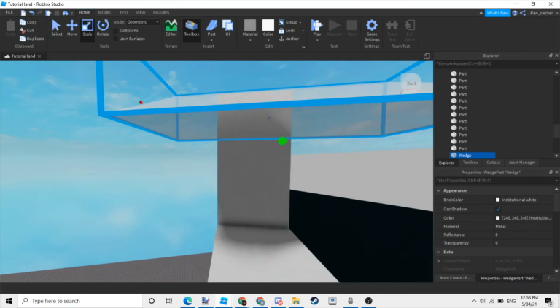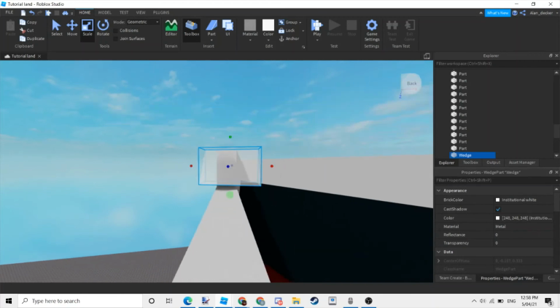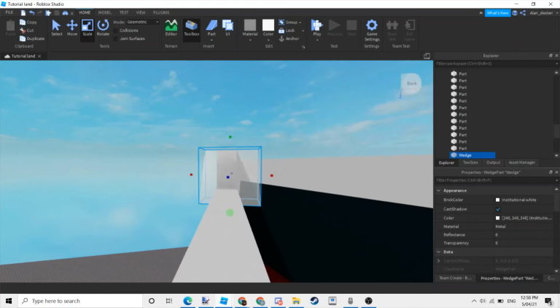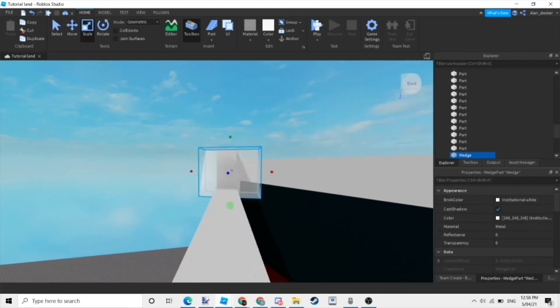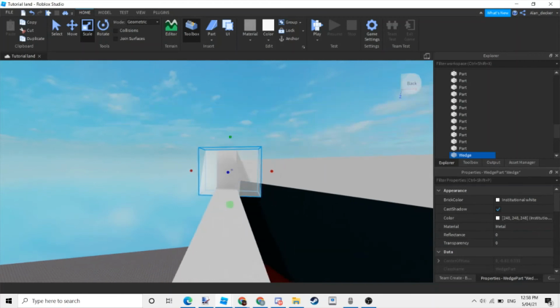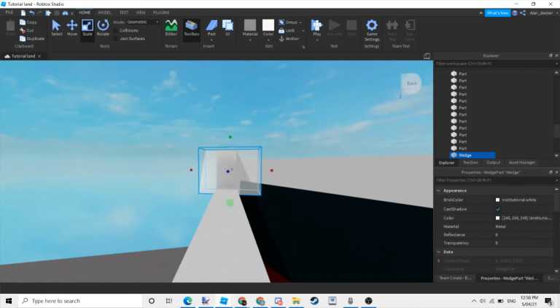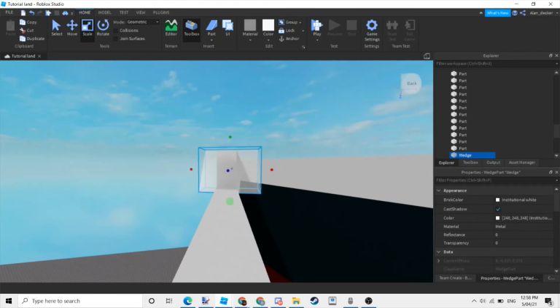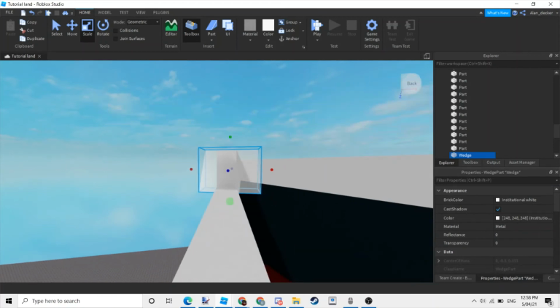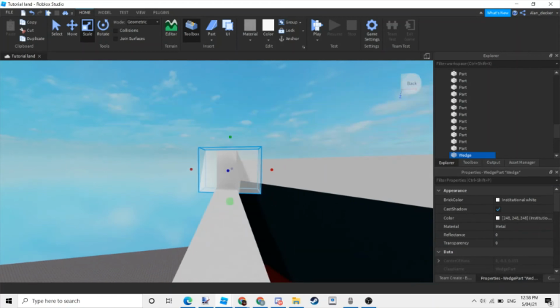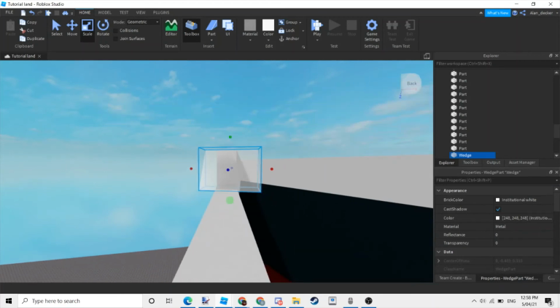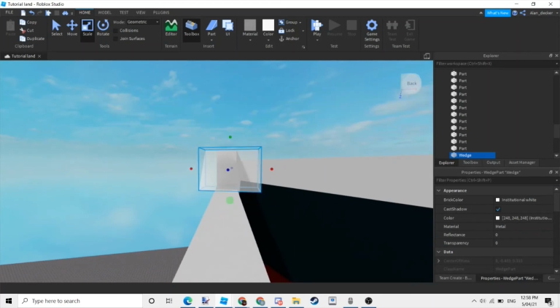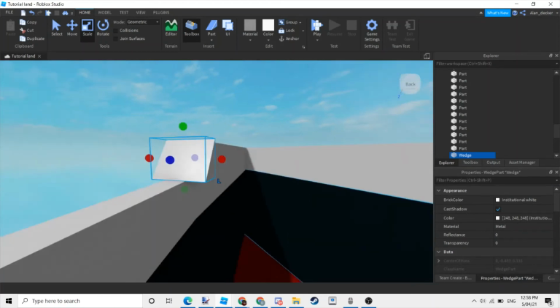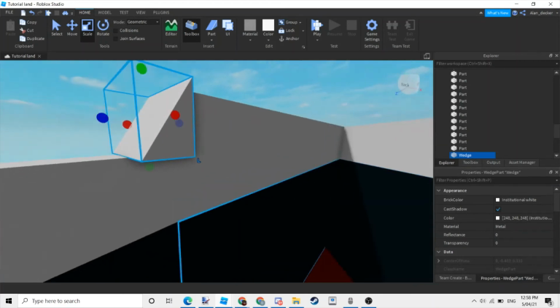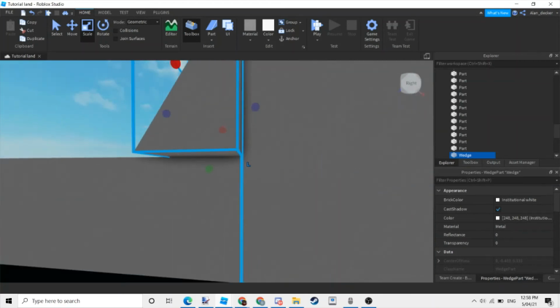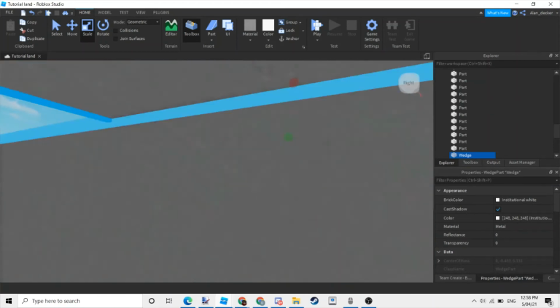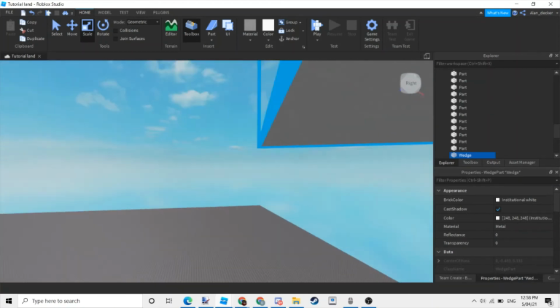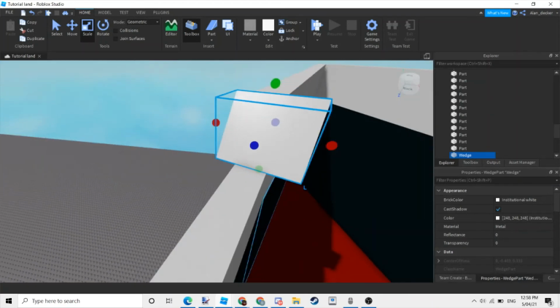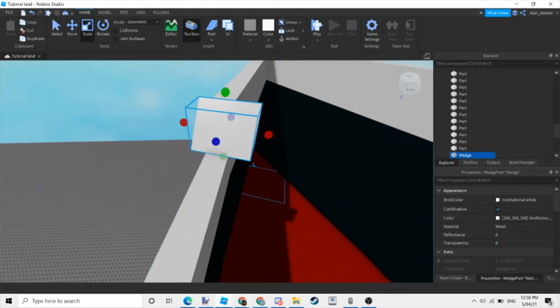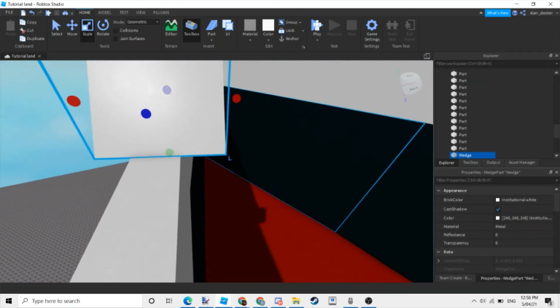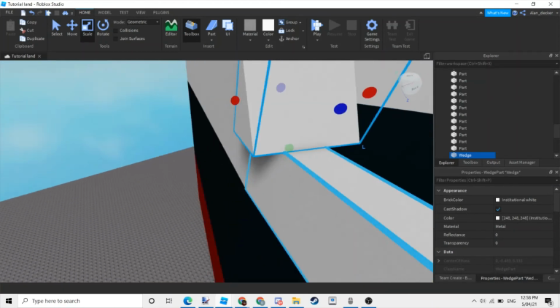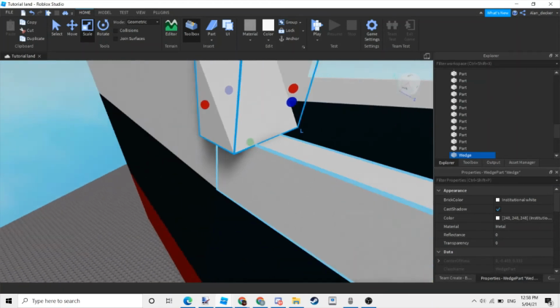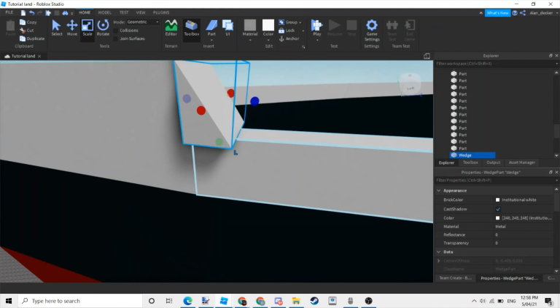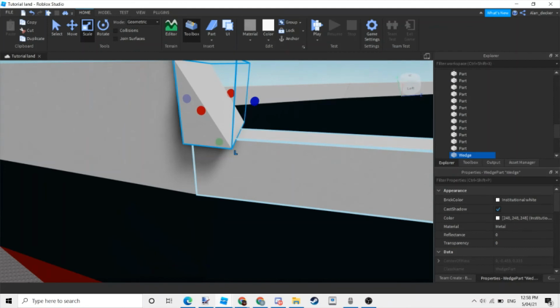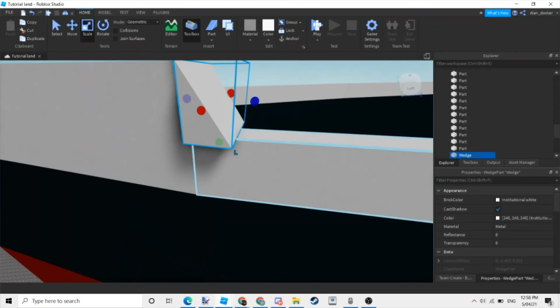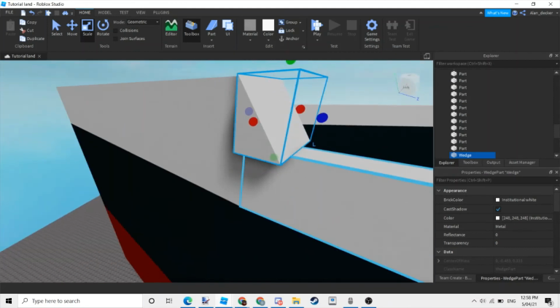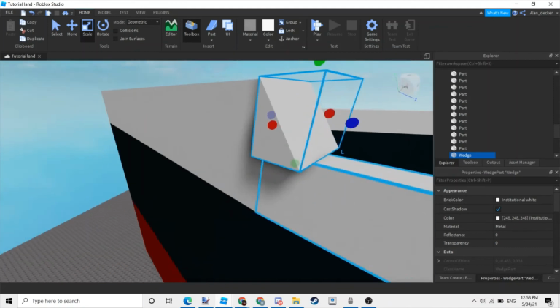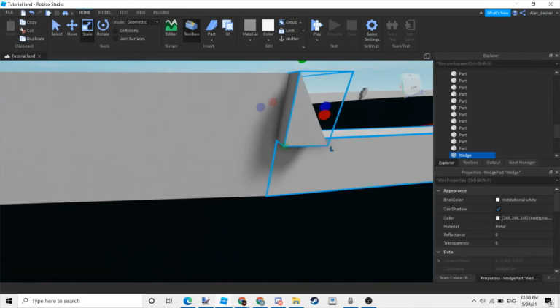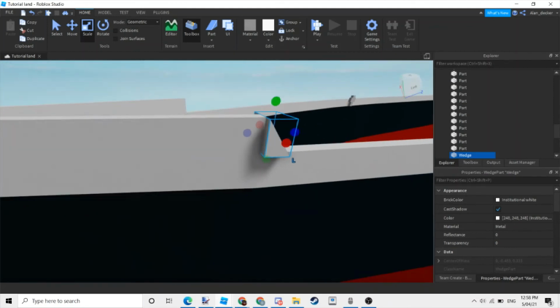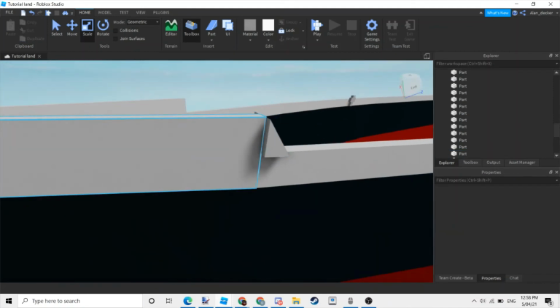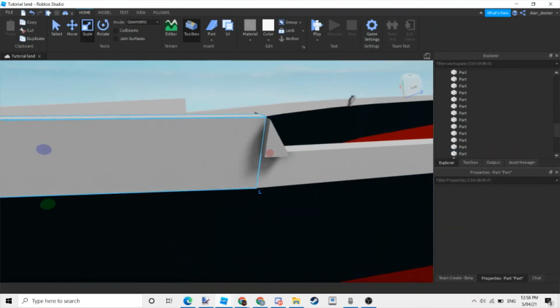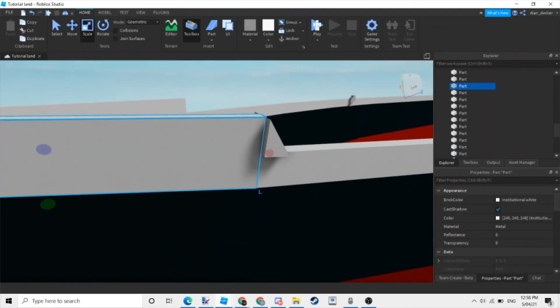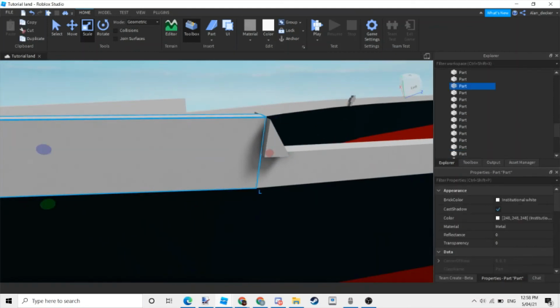This is optional: you can make the front a bit higher than the others for some aesthetic, then put a triangle so it doesn't look abnormal.